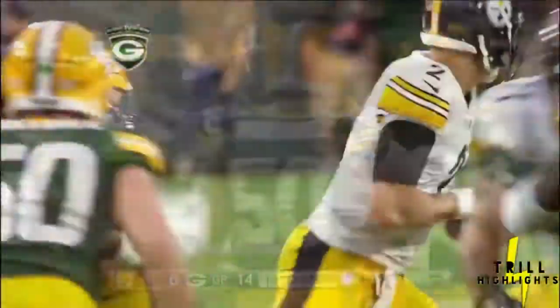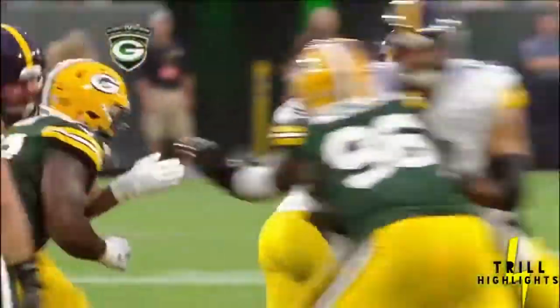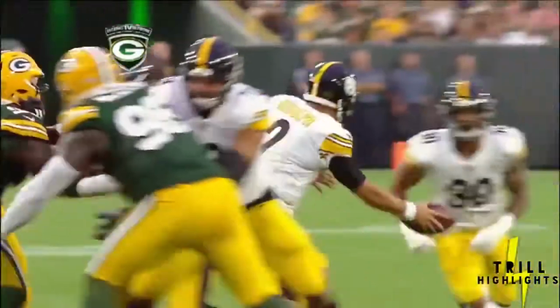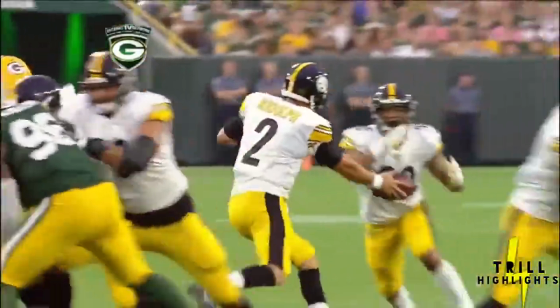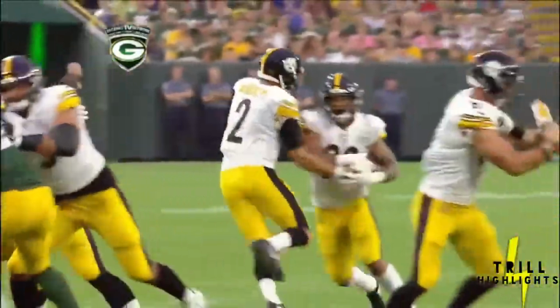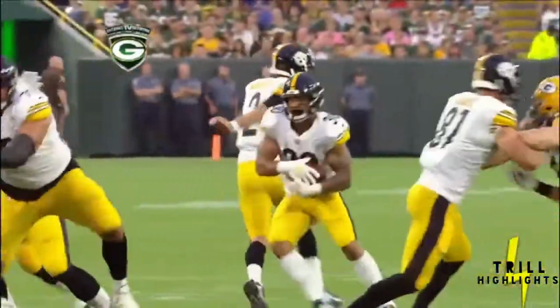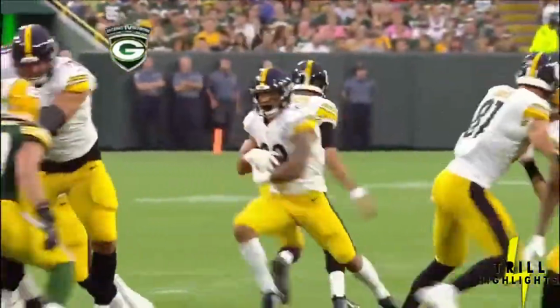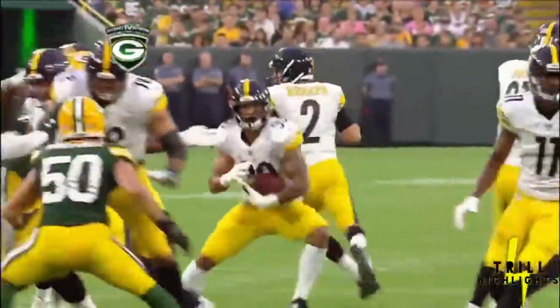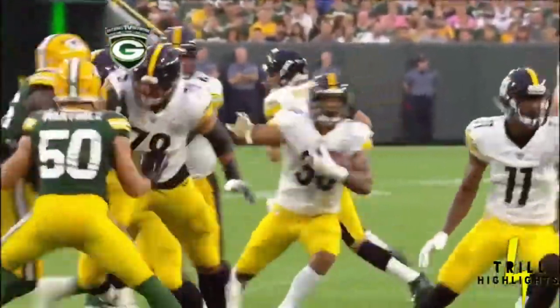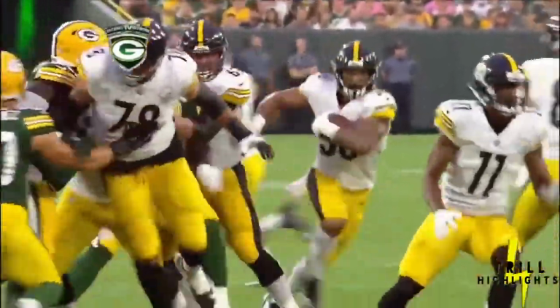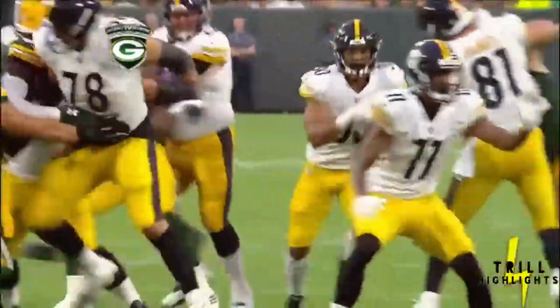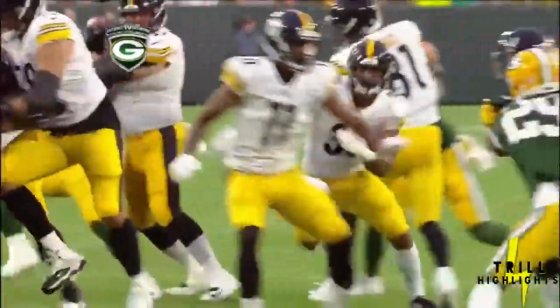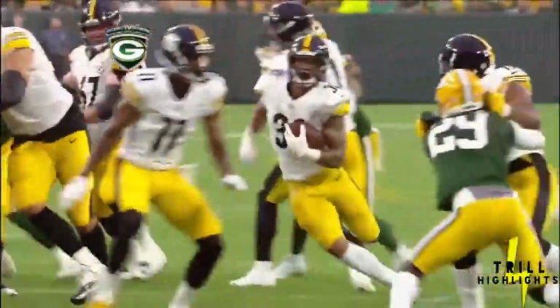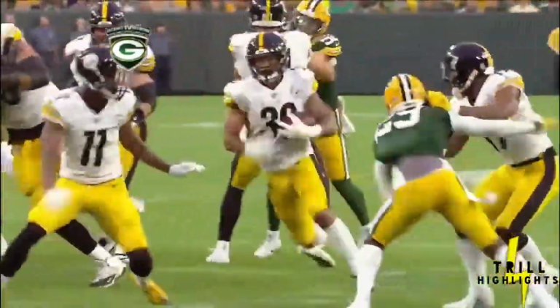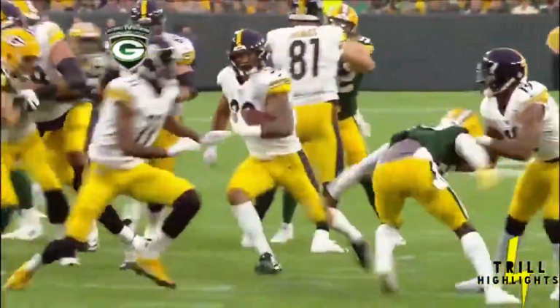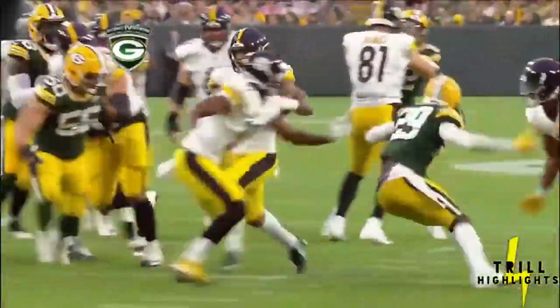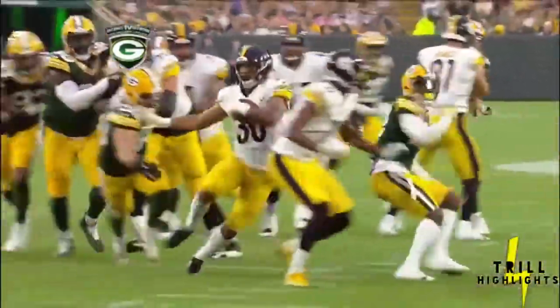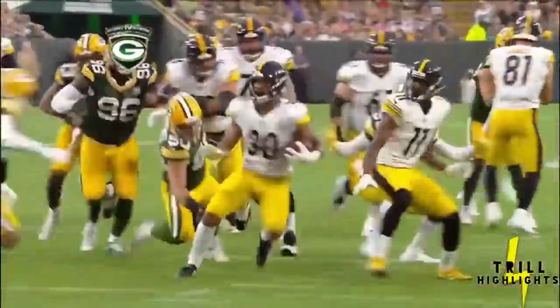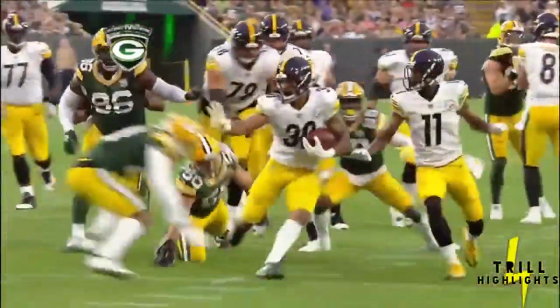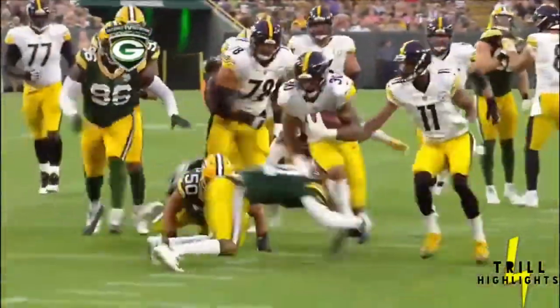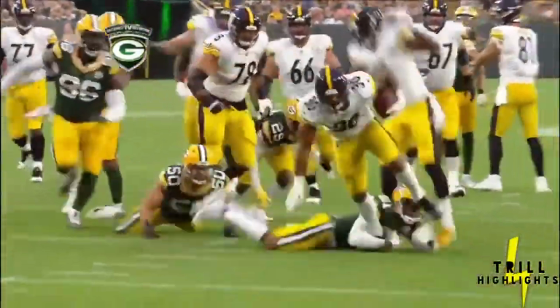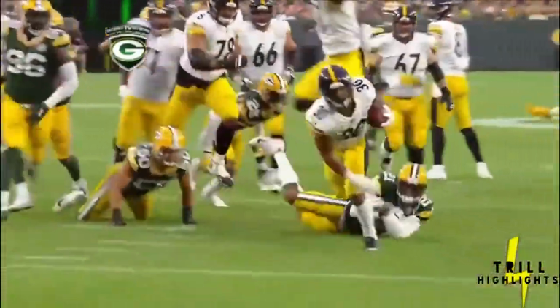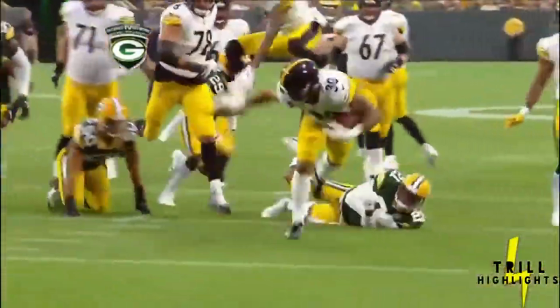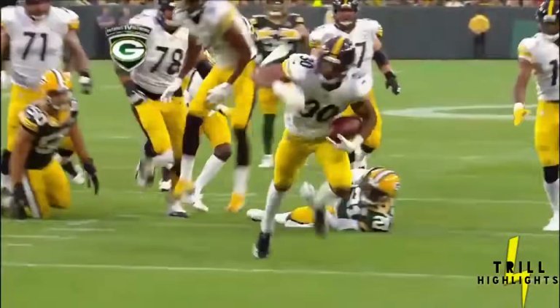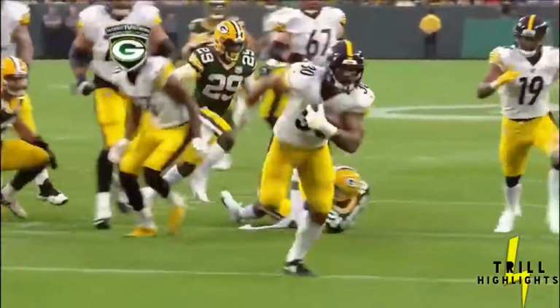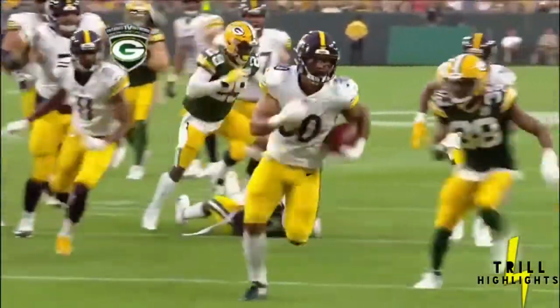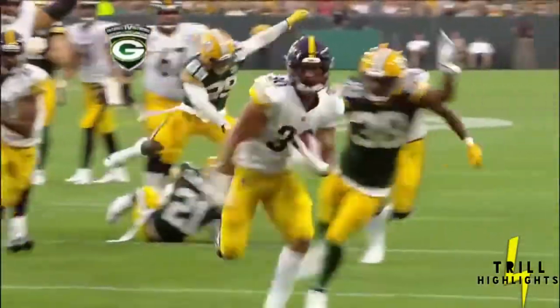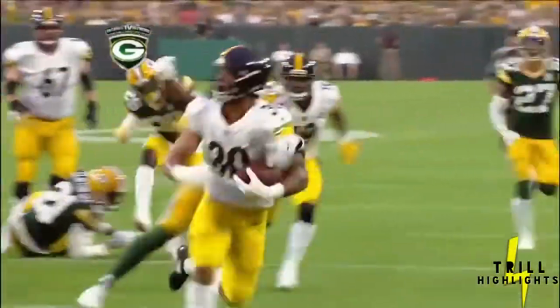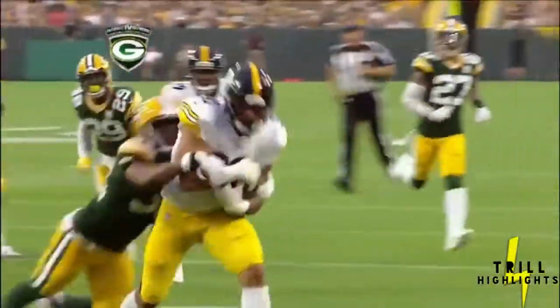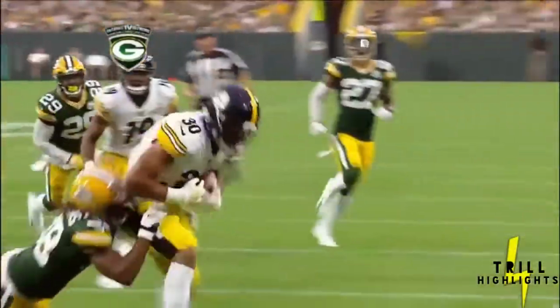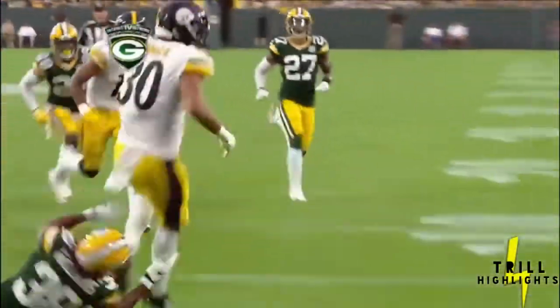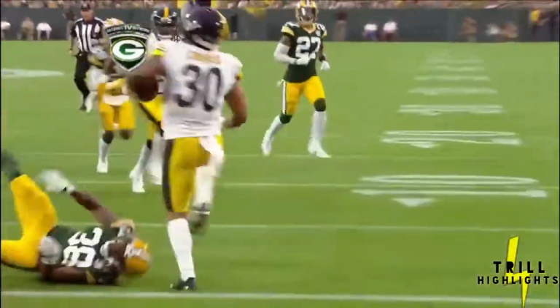A 26-yard touchdown run. A lot of missed tackles, a lot of guys not getting off blocks. Mike Tomlin, who is upstairs, is probably fuming right now.